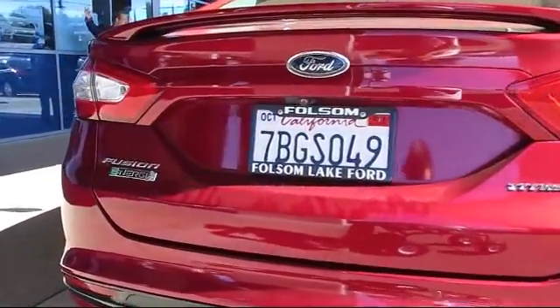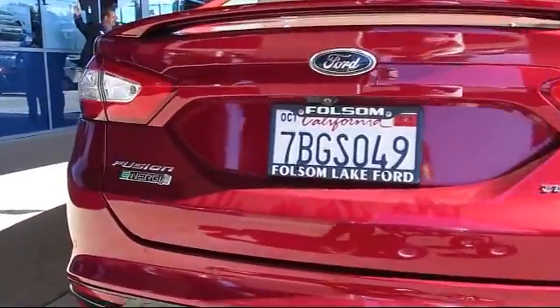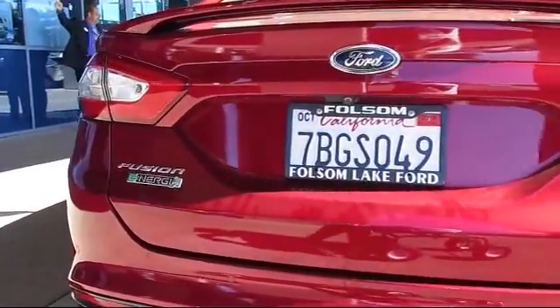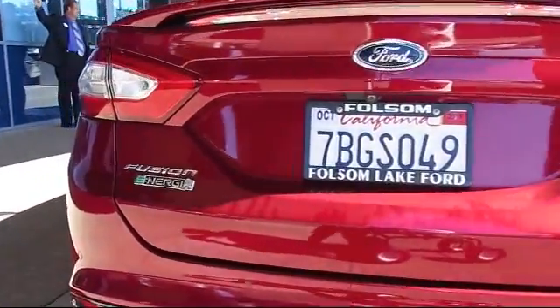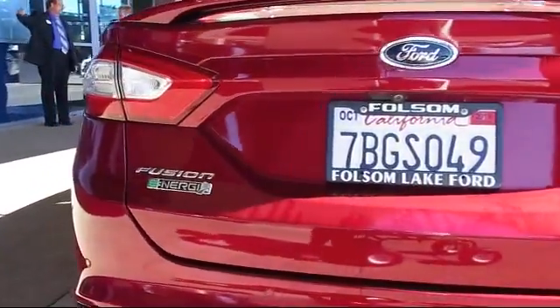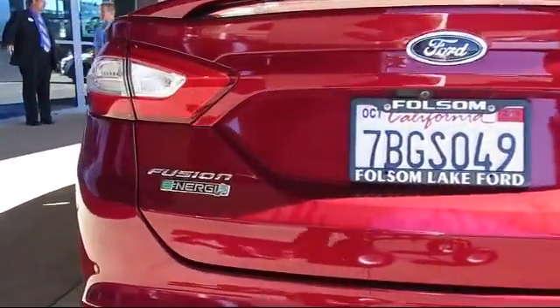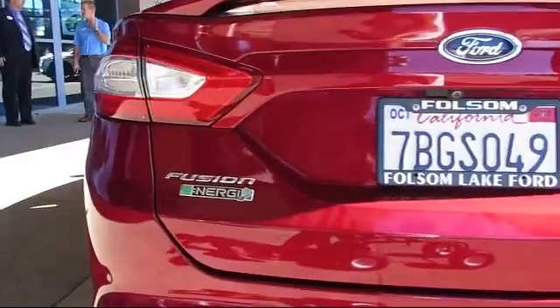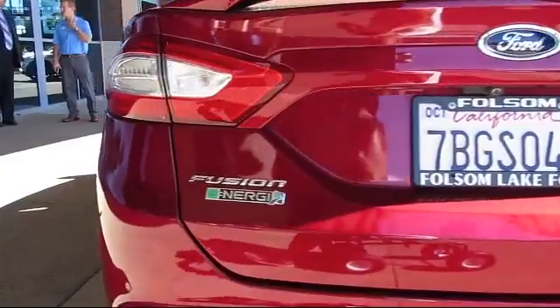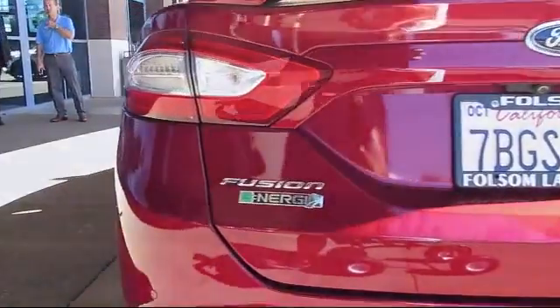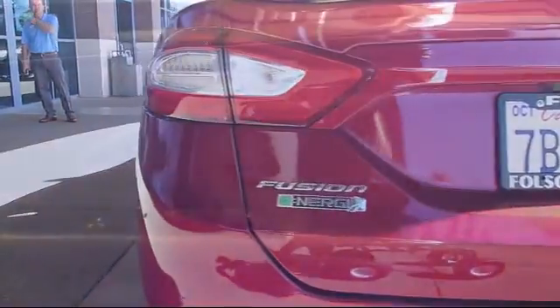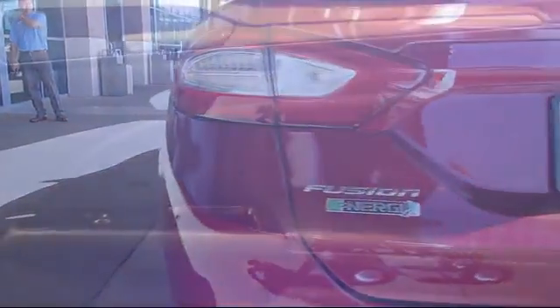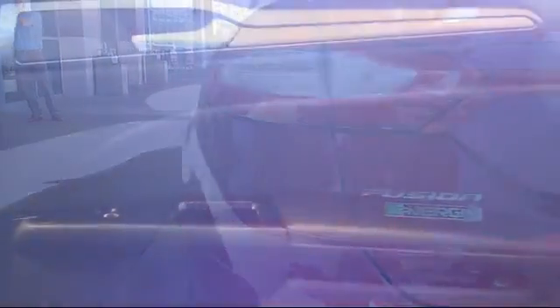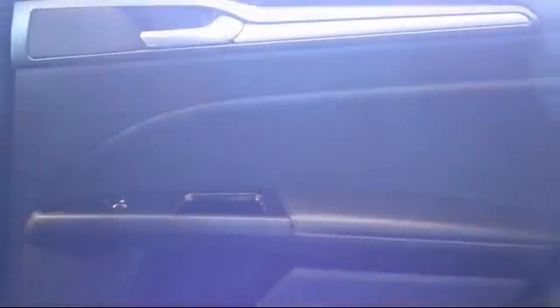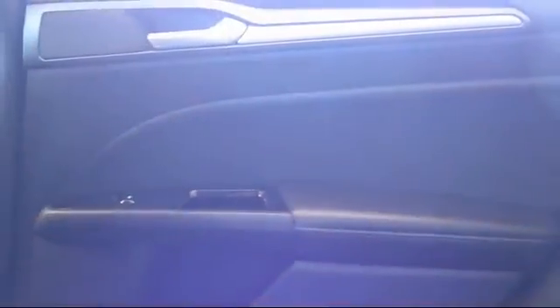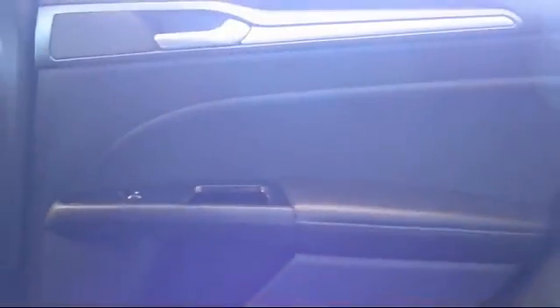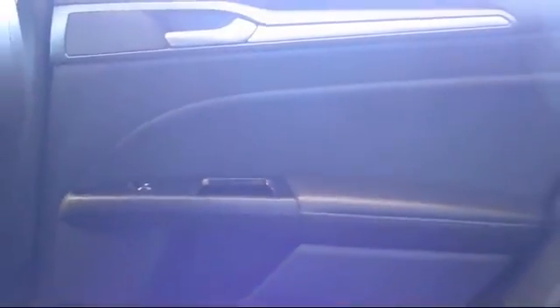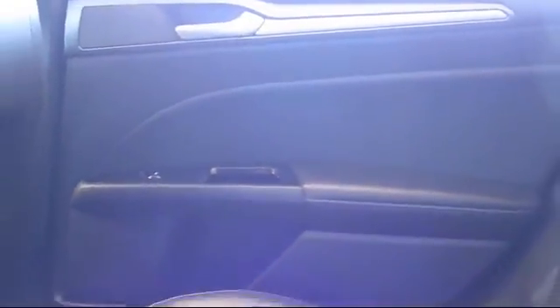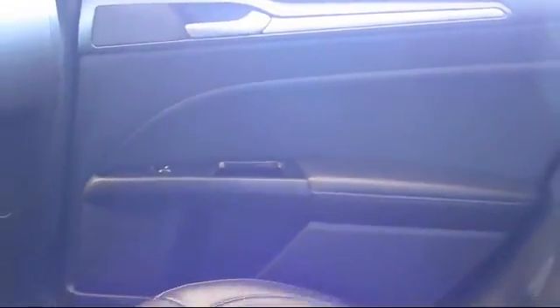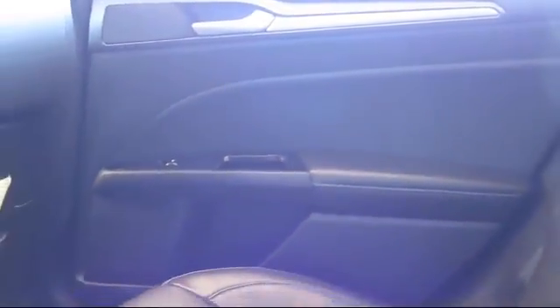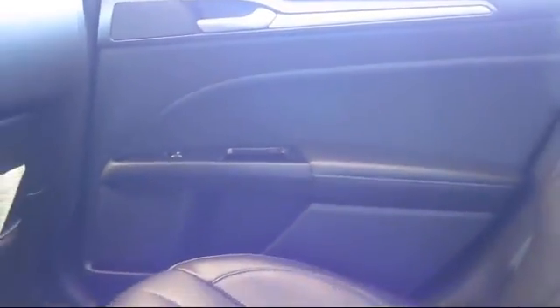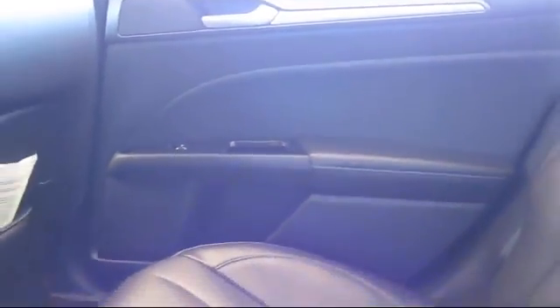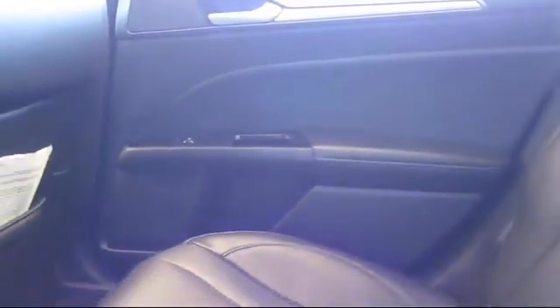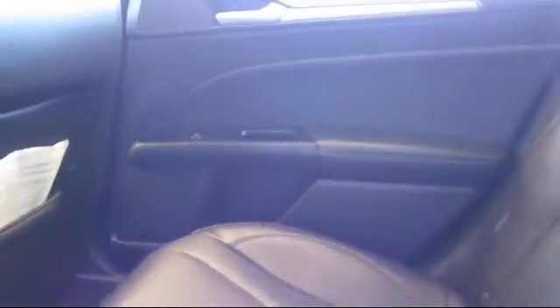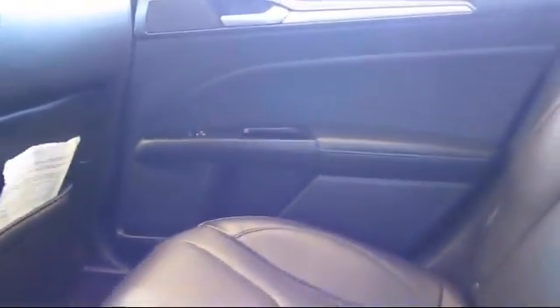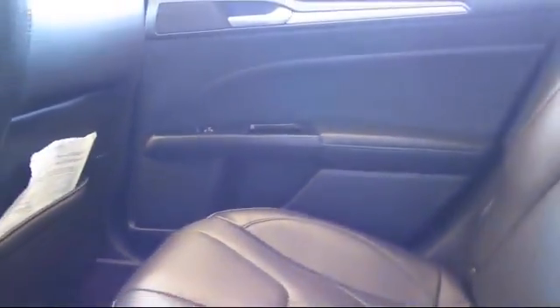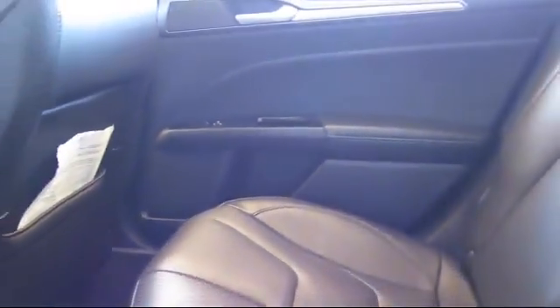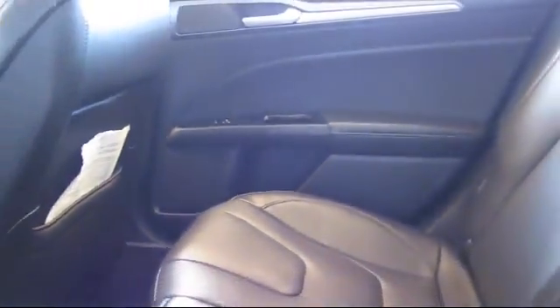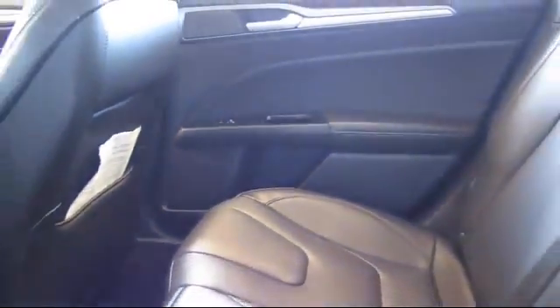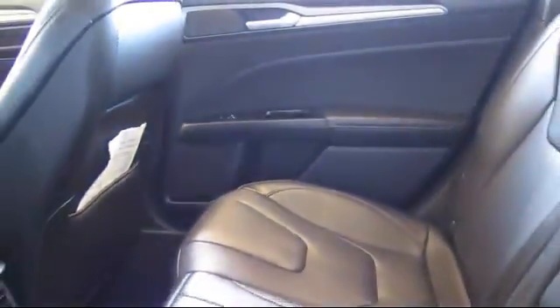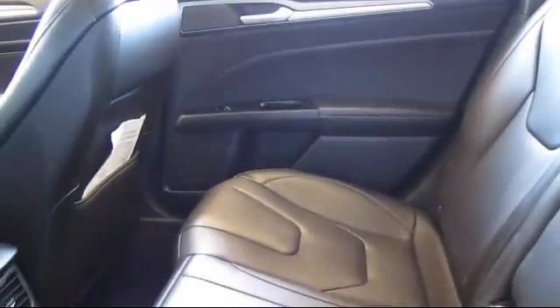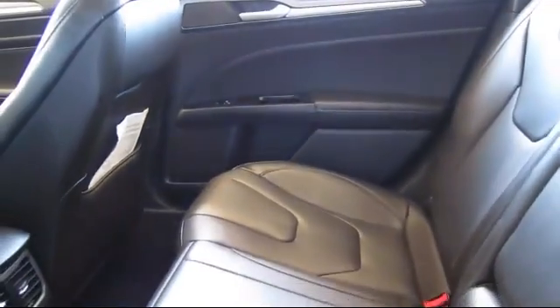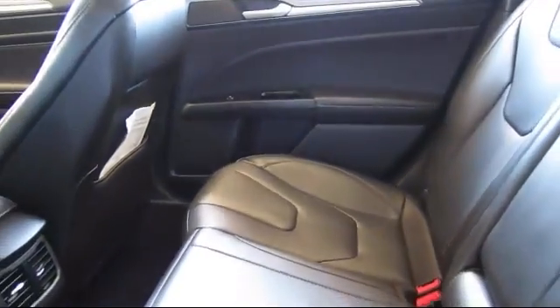Every certified pre-owned Ford vehicle is given a rigorous 172-point inspection by Ford factory trained technicians.